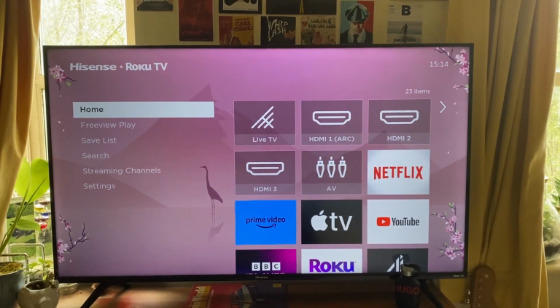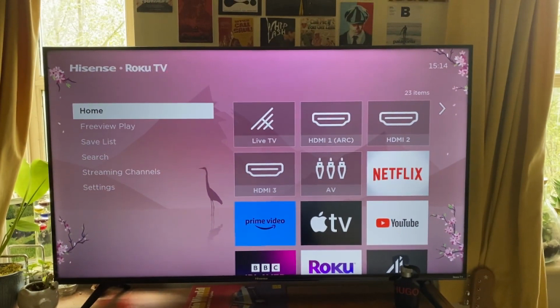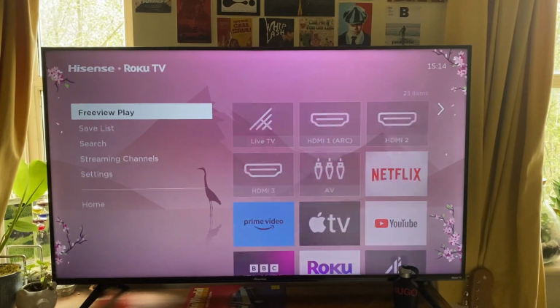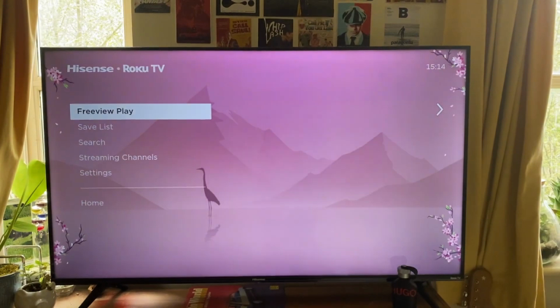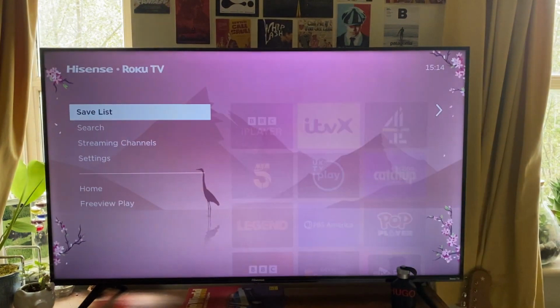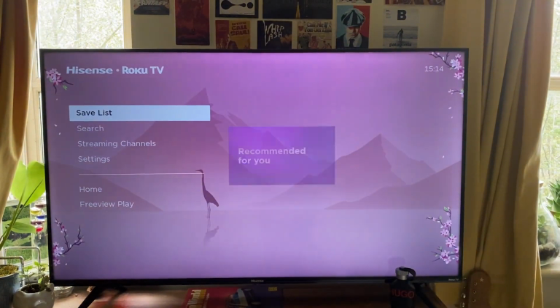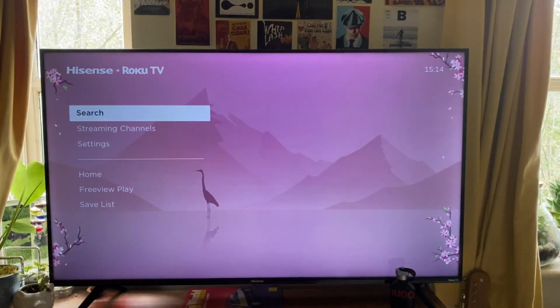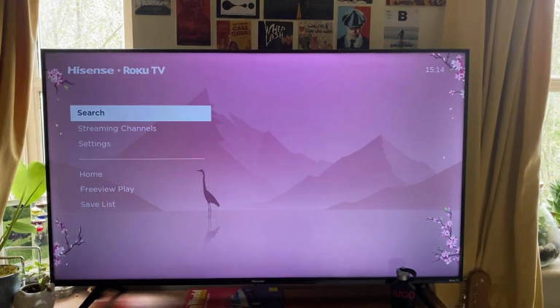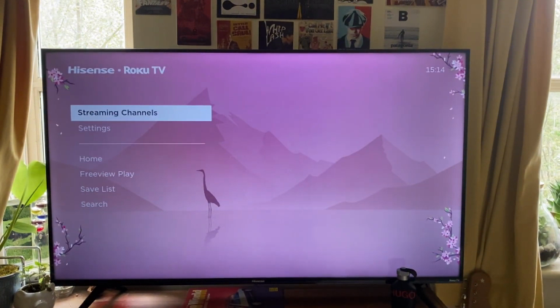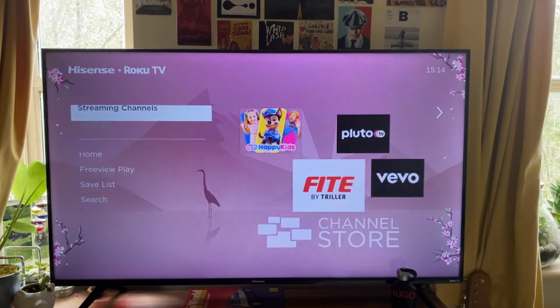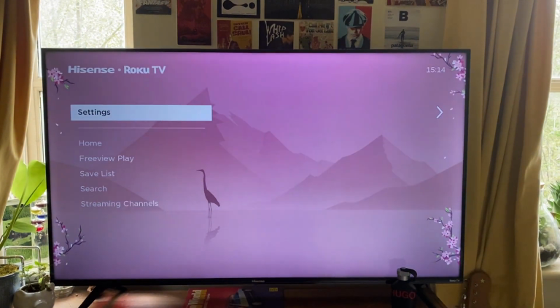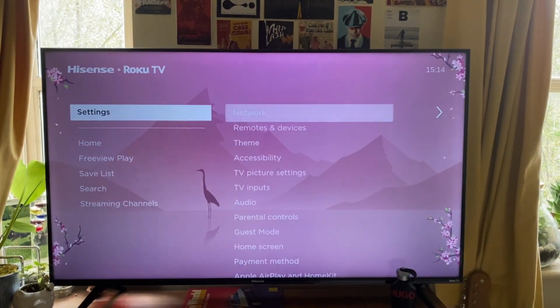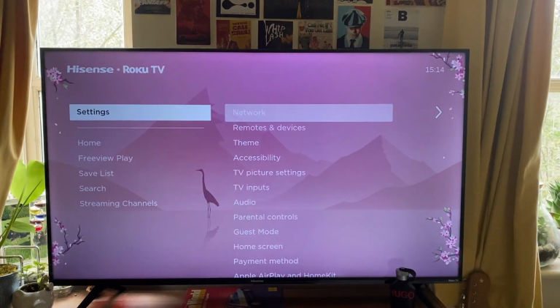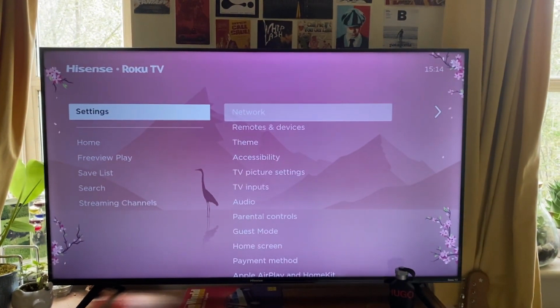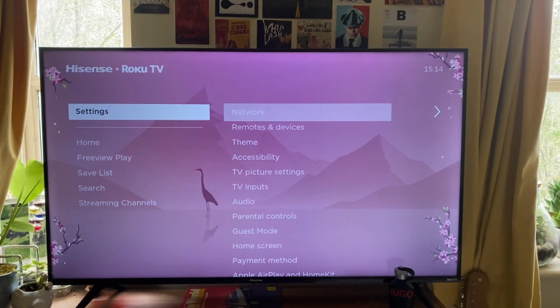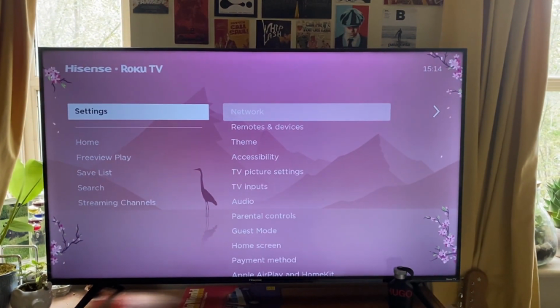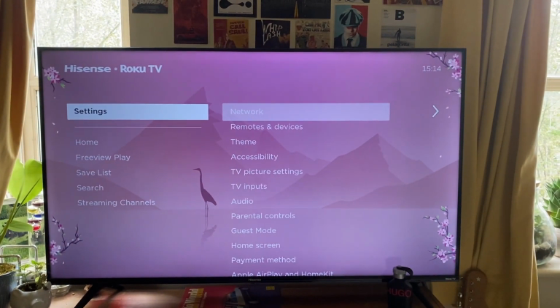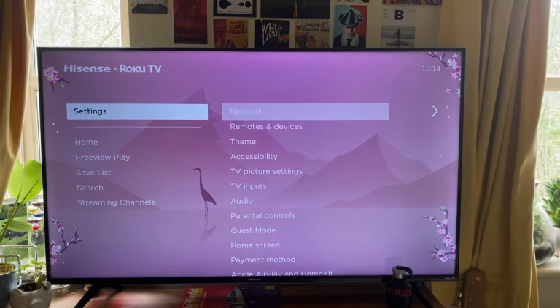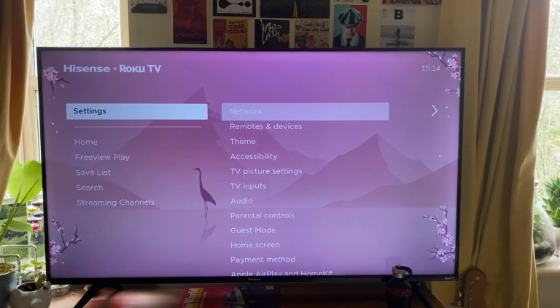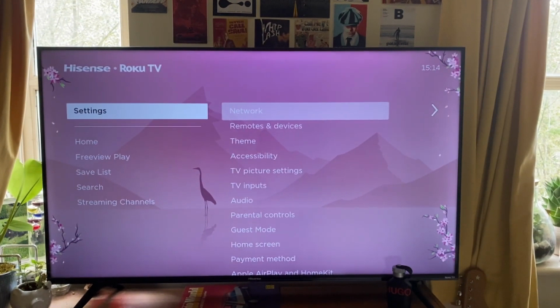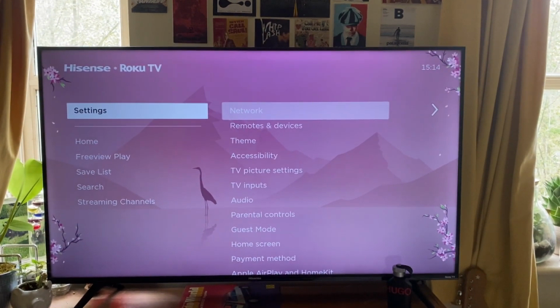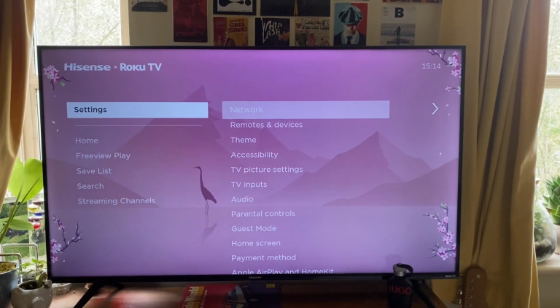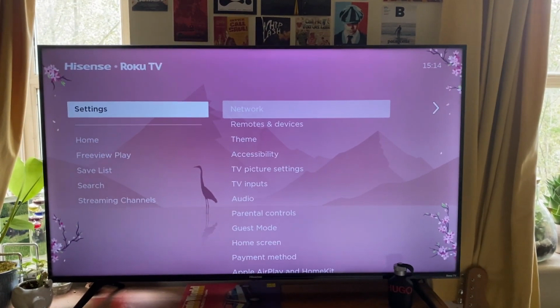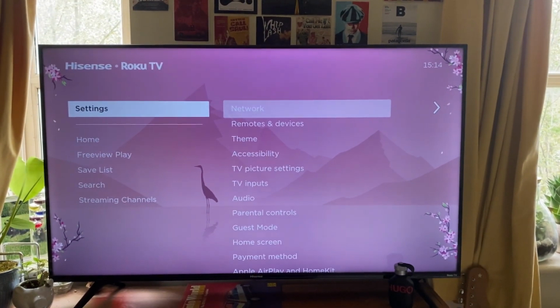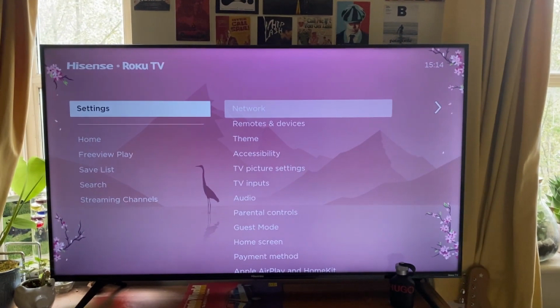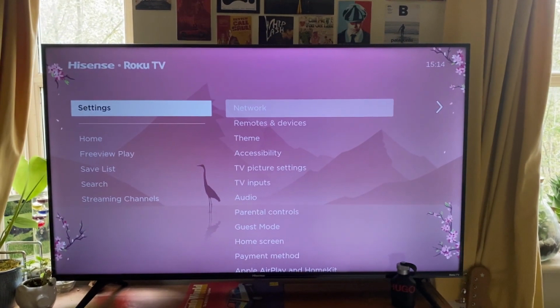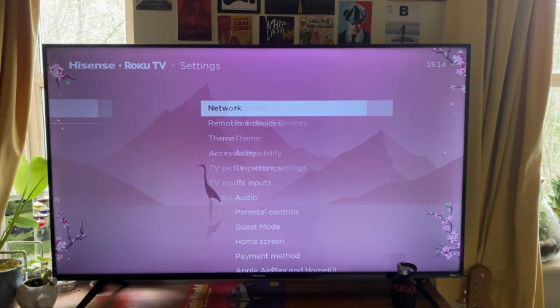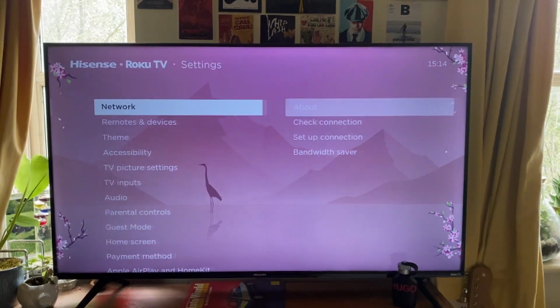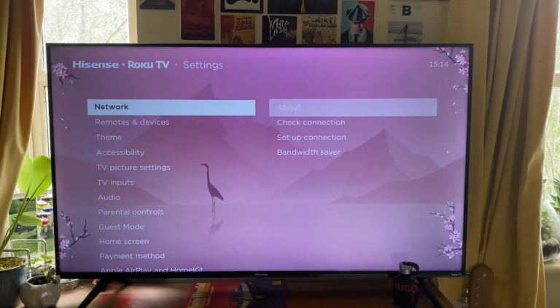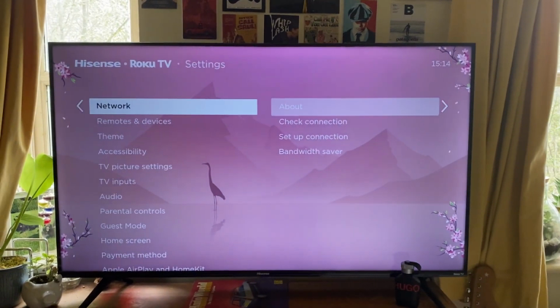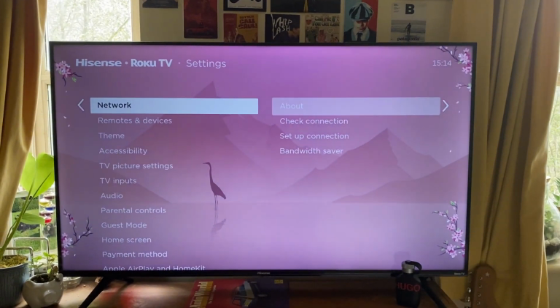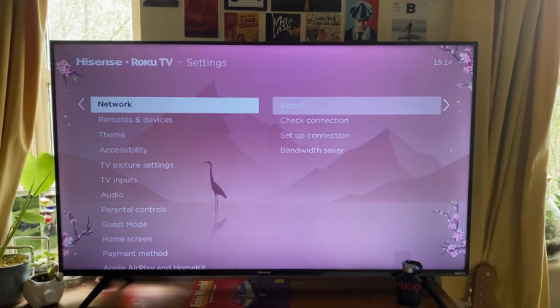Then scroll down to Settings using the arrows on your remote, then tap OK and you'll be in the Settings menu.